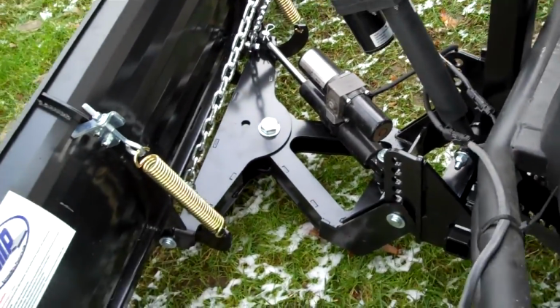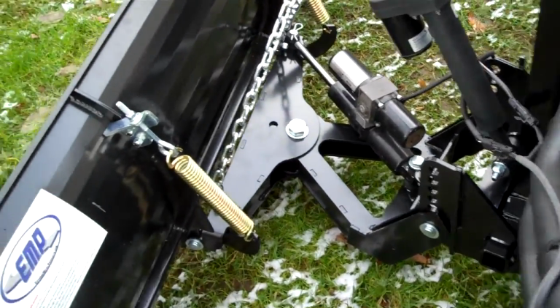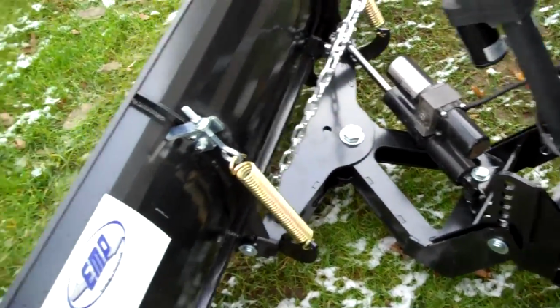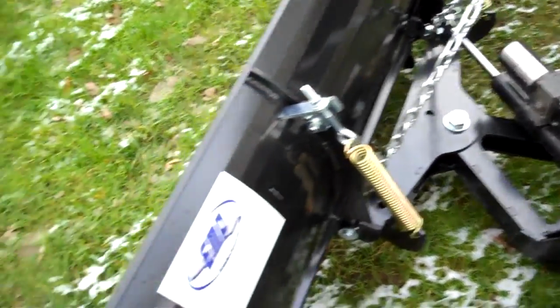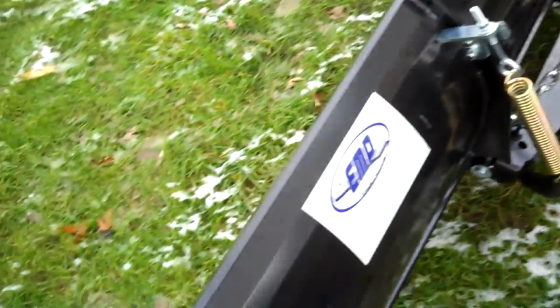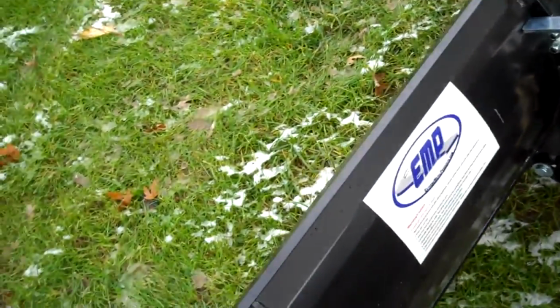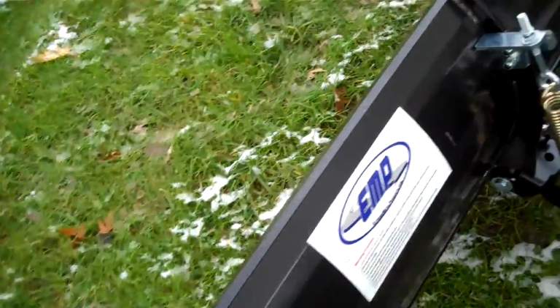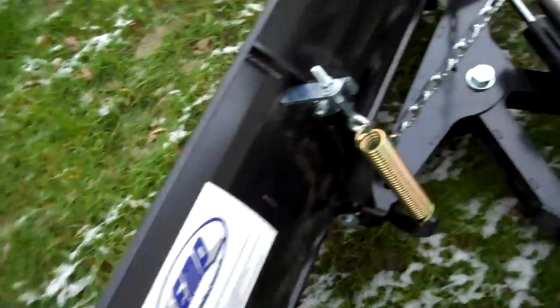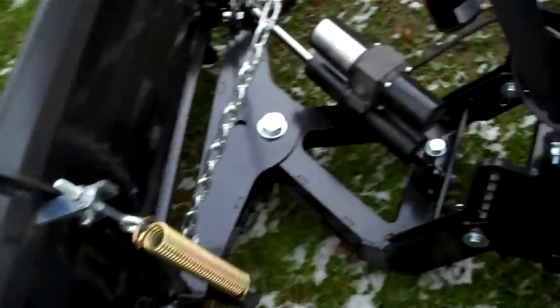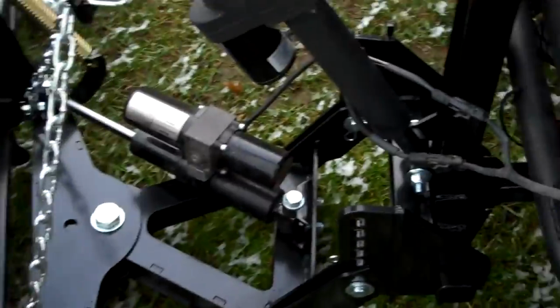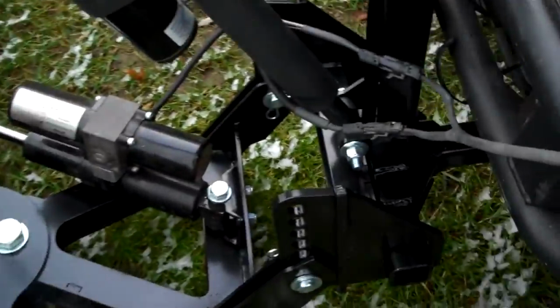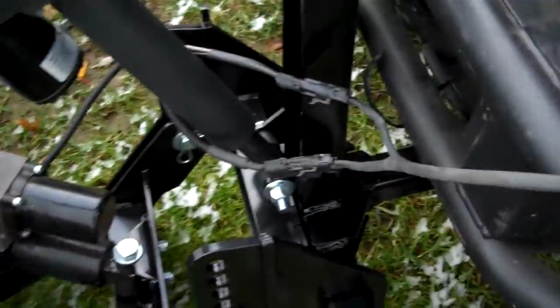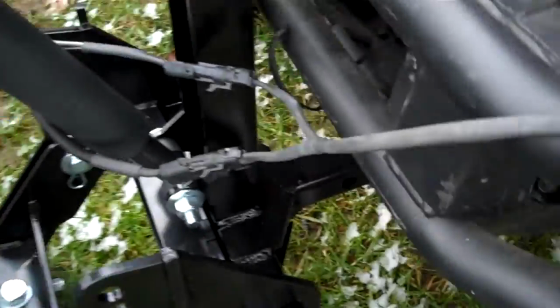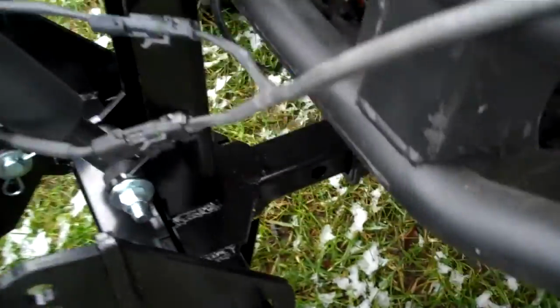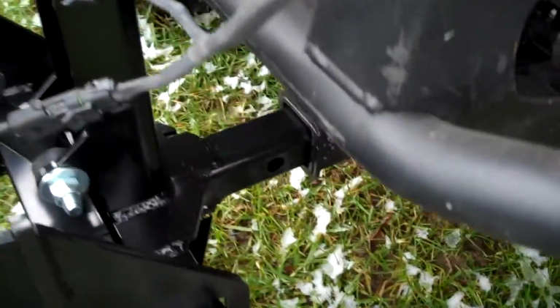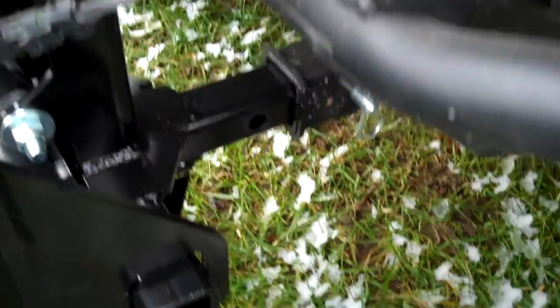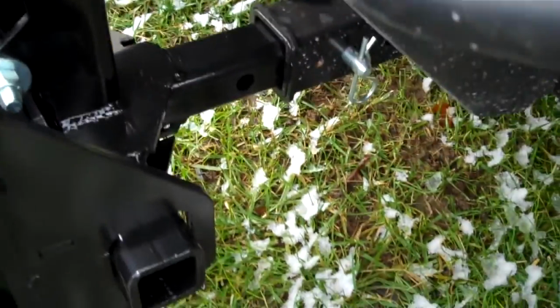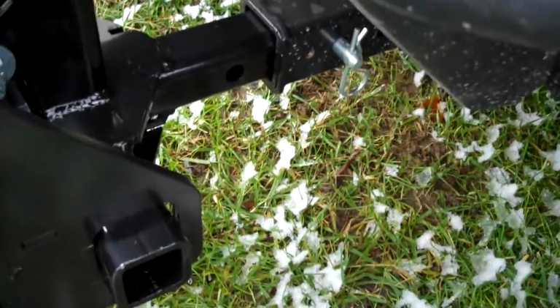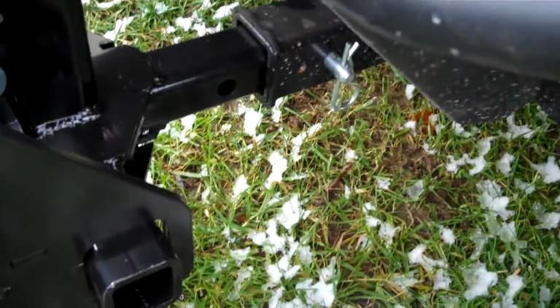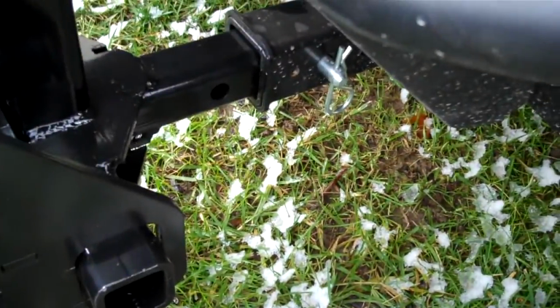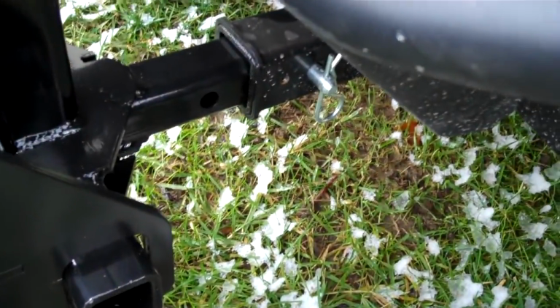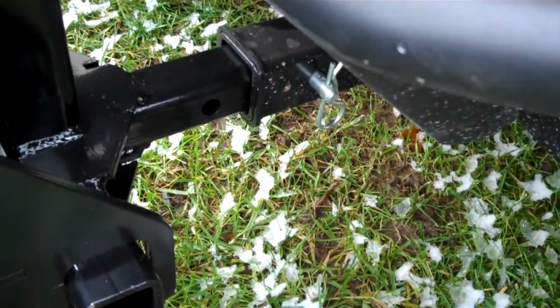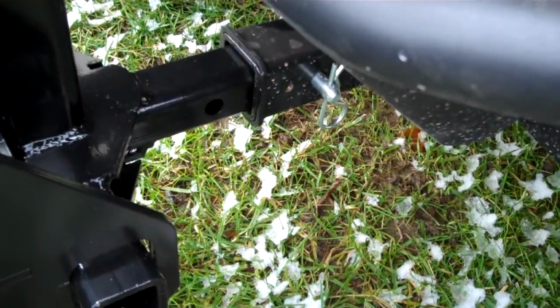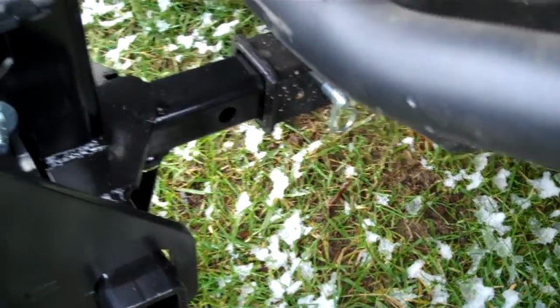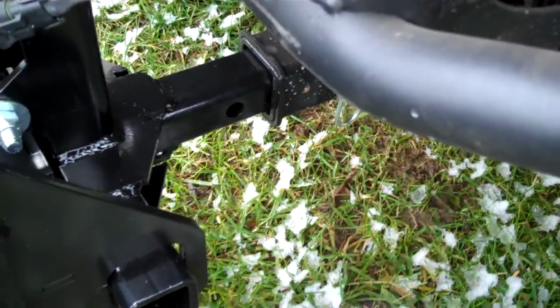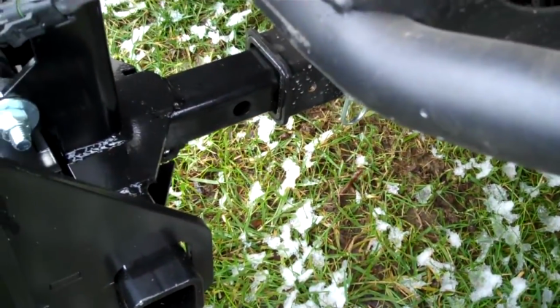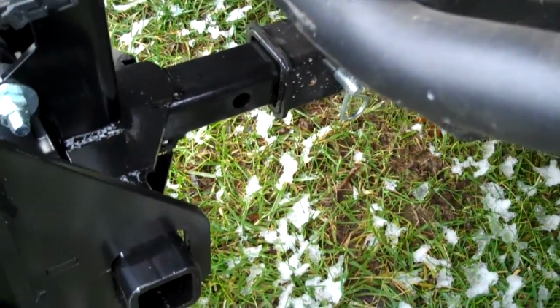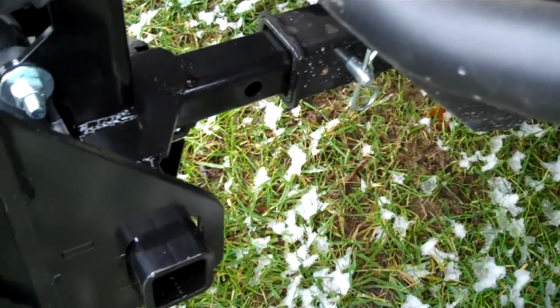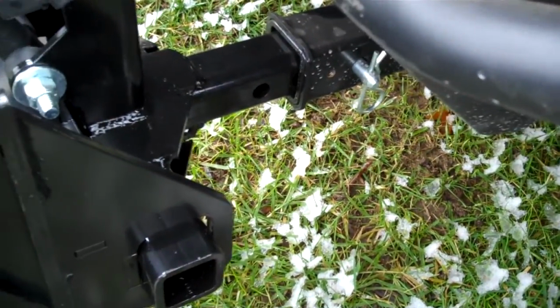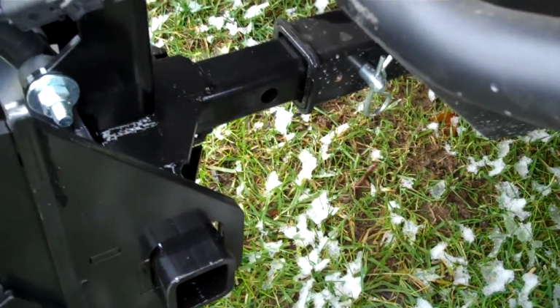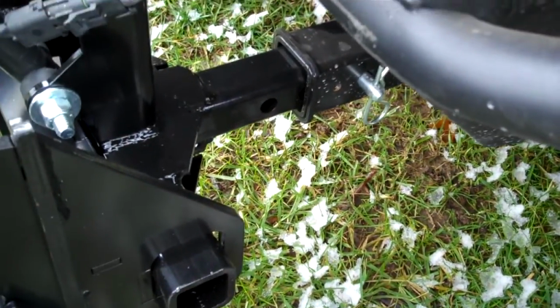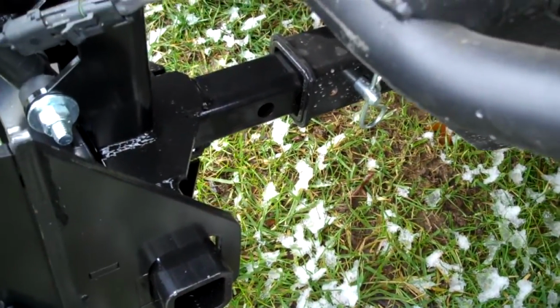A couple things to show you here. First of all, it mounts with a standard 2-inch receiver, using a vehicle-specific mount.